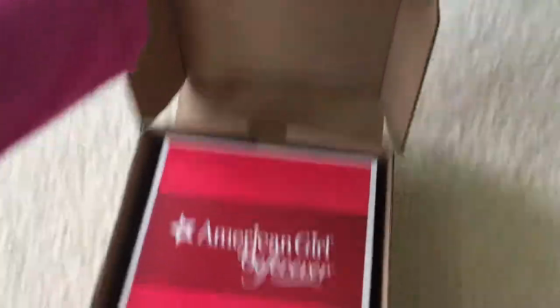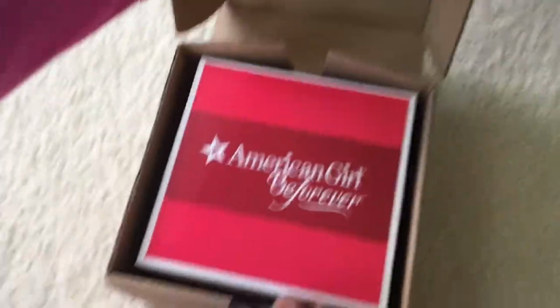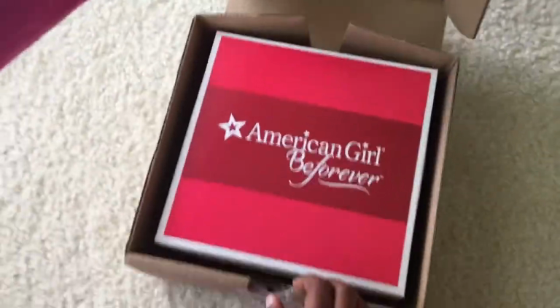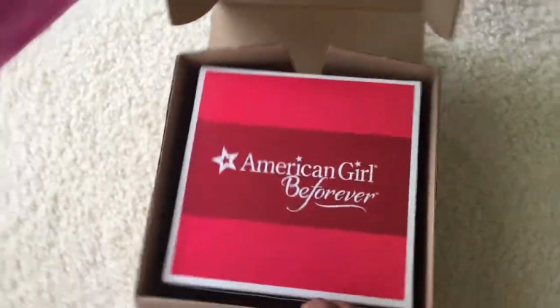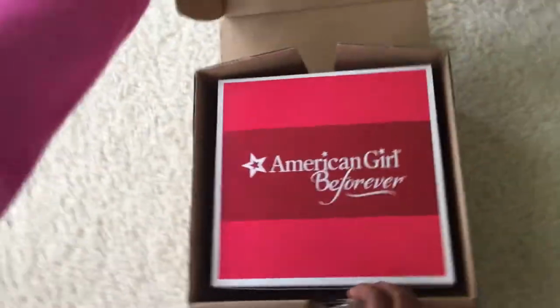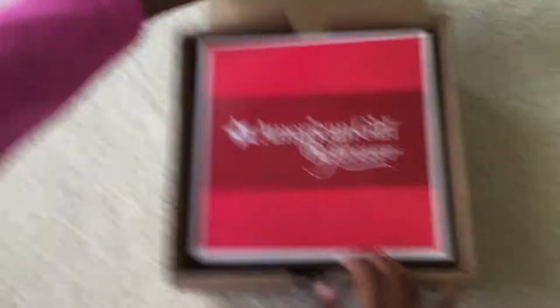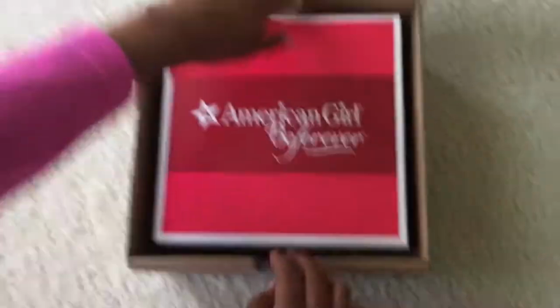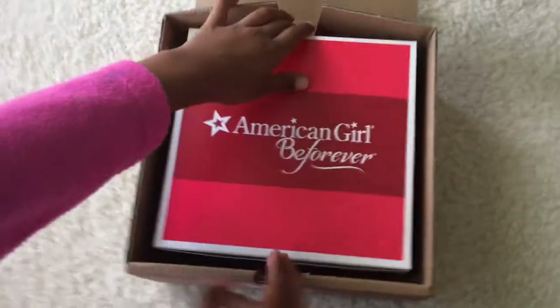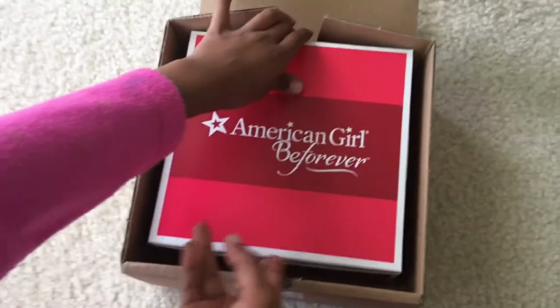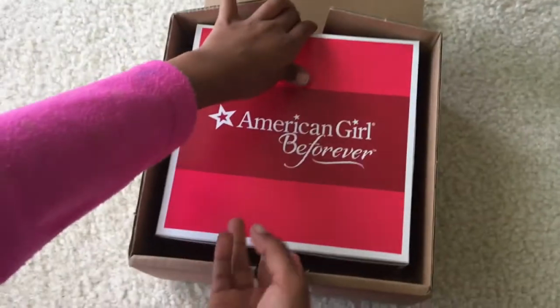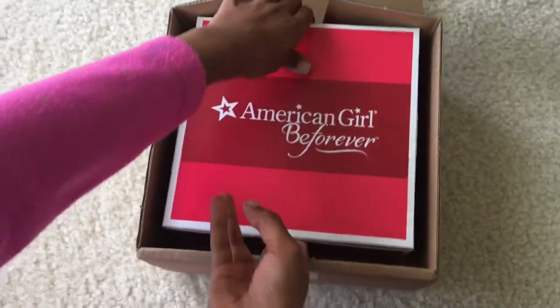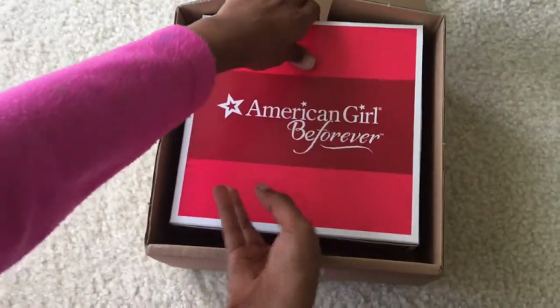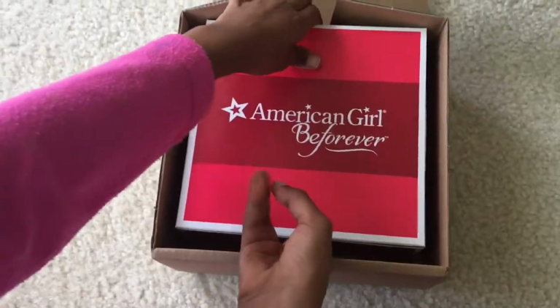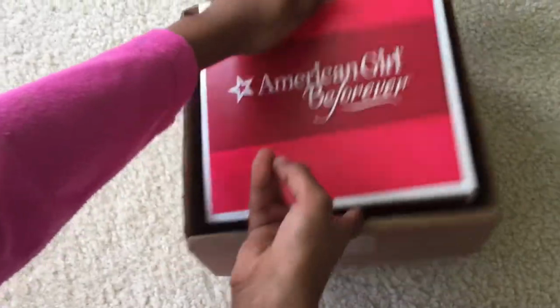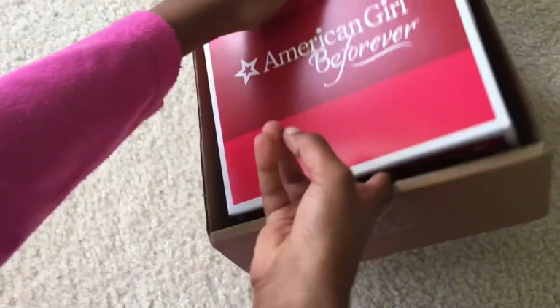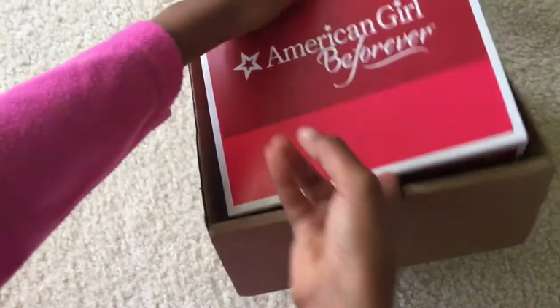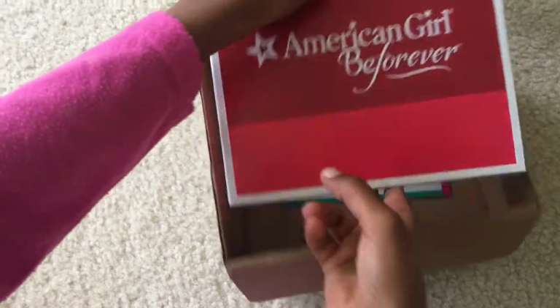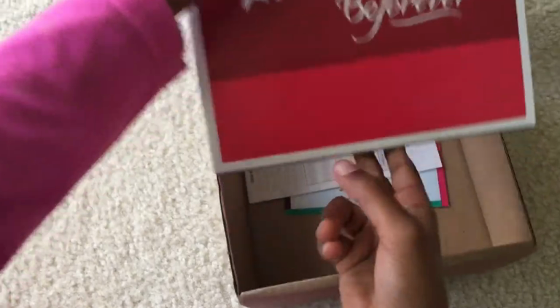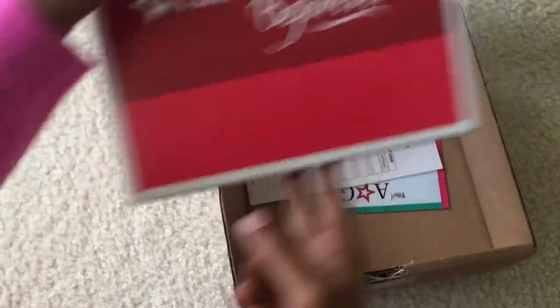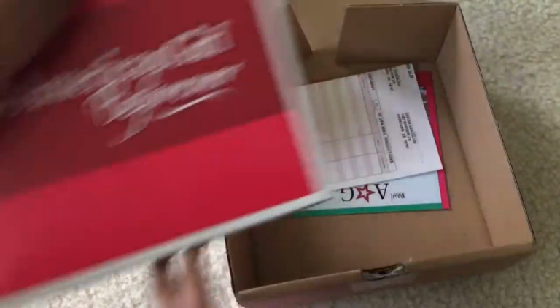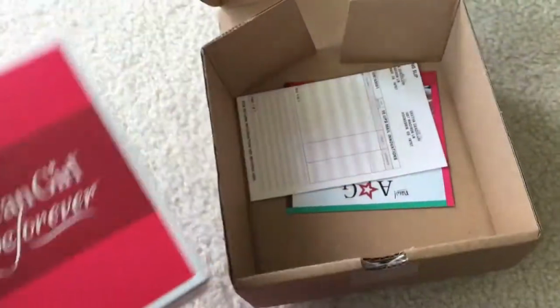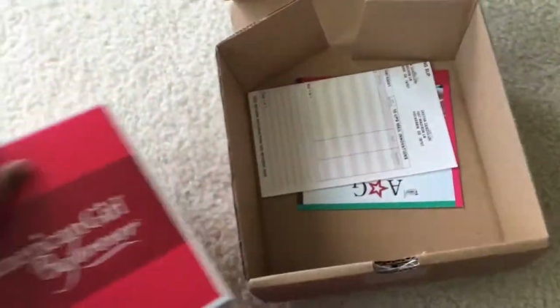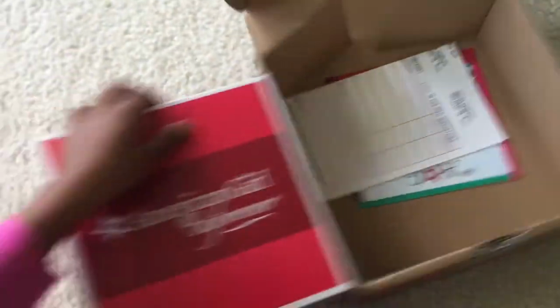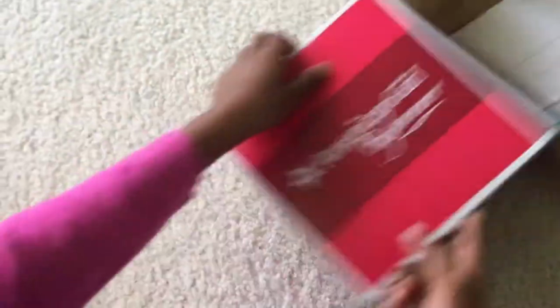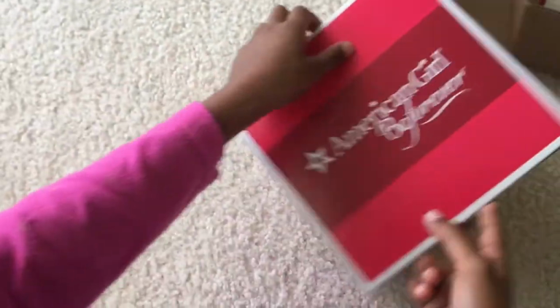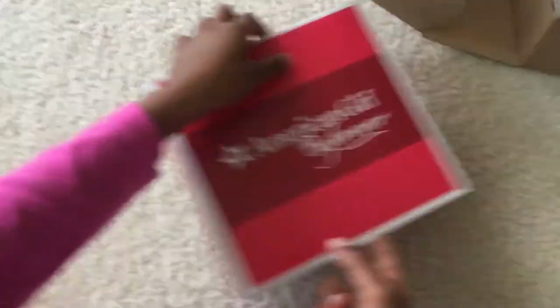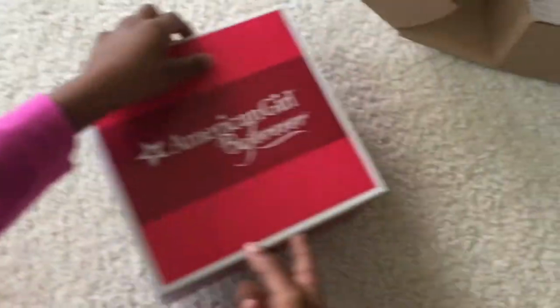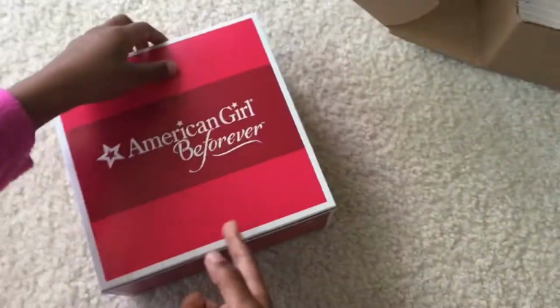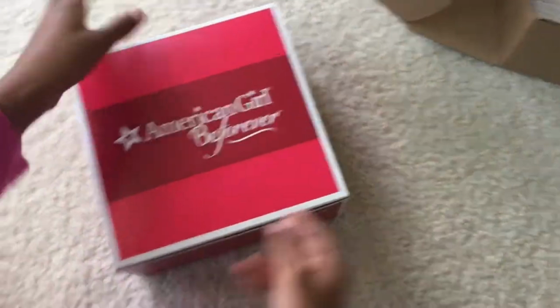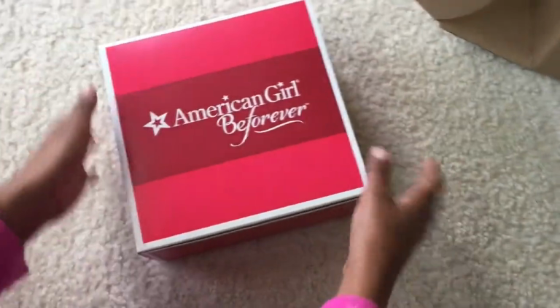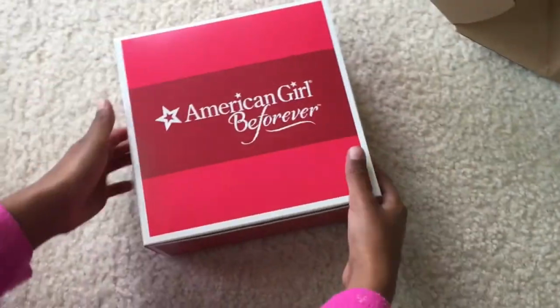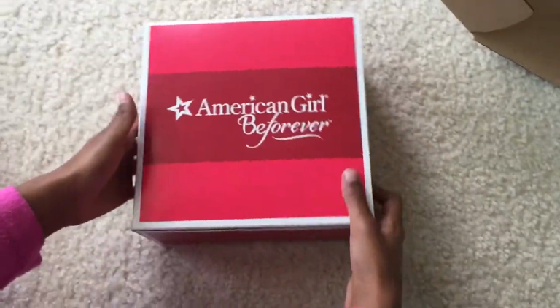Hello everybody! Today I'm going to show you Julie's dog walking set.